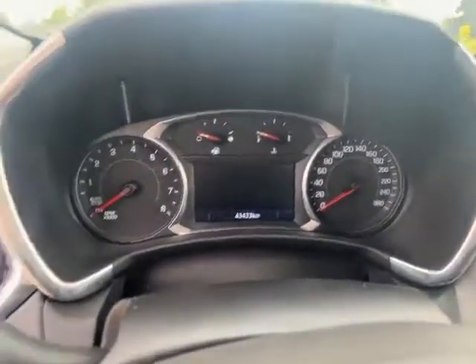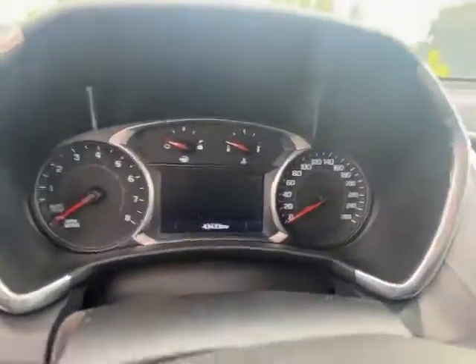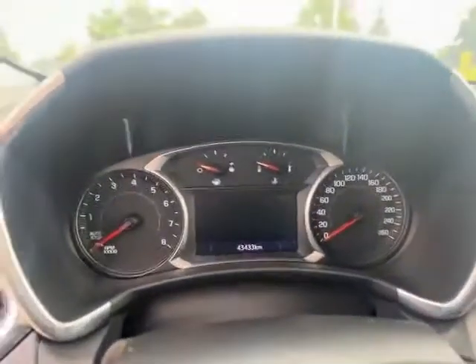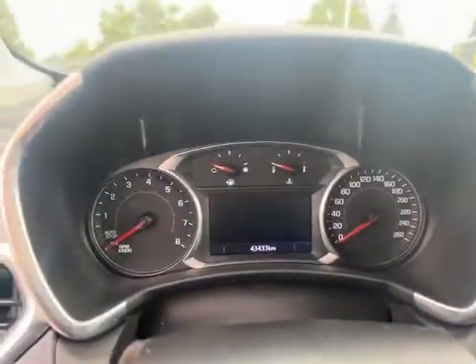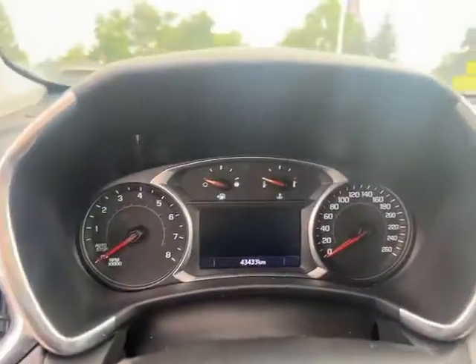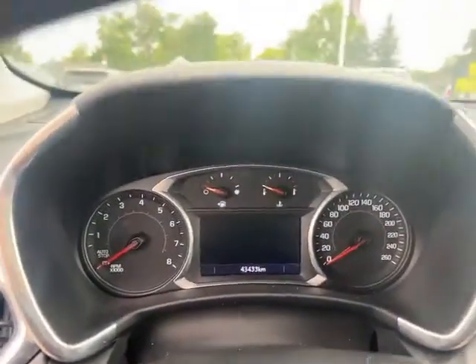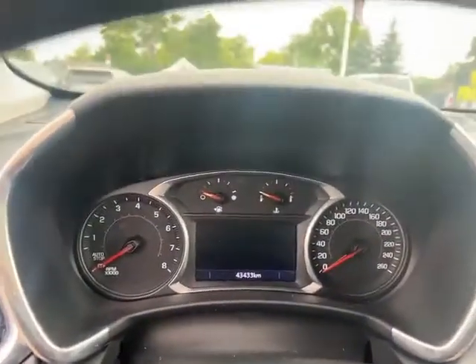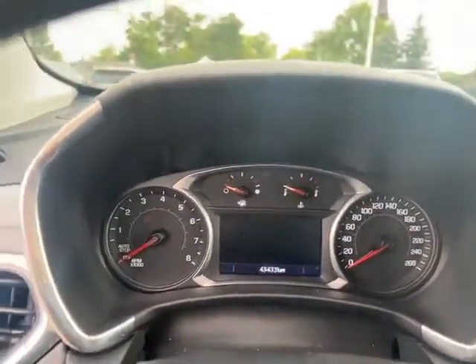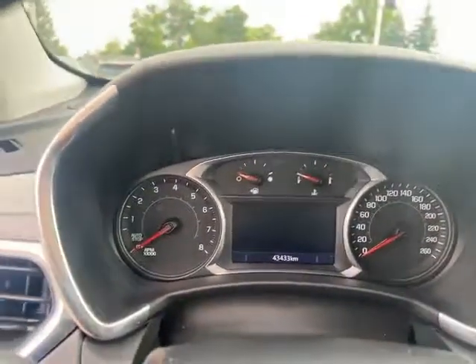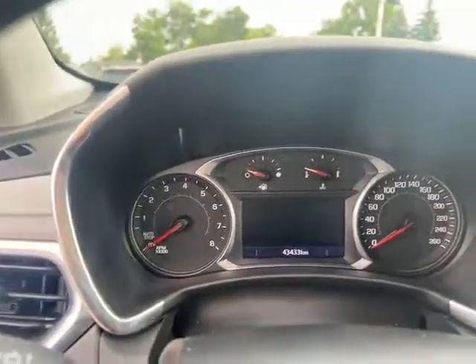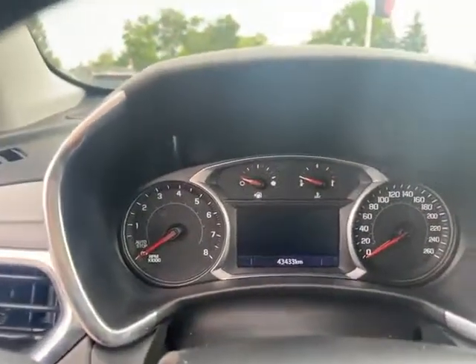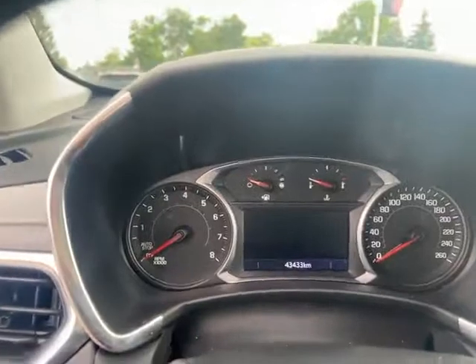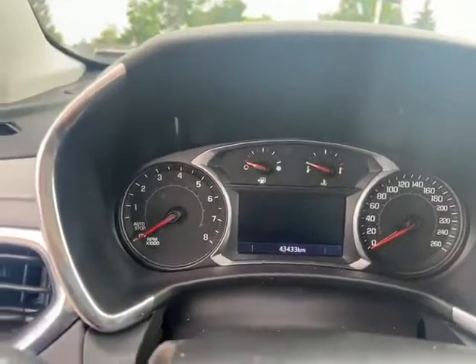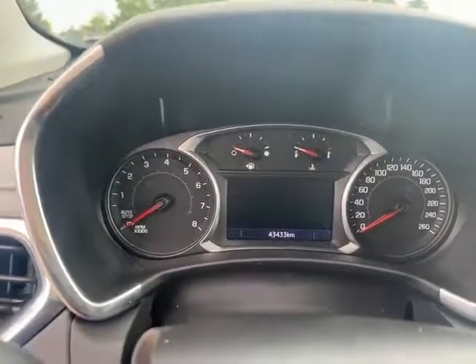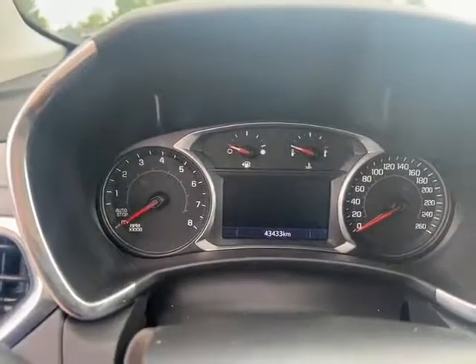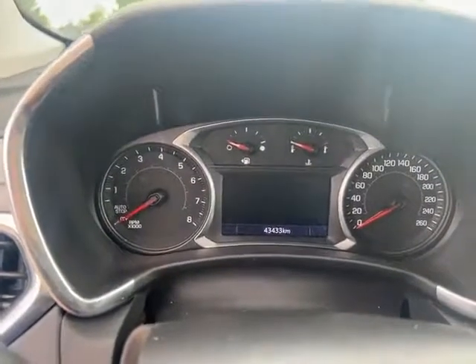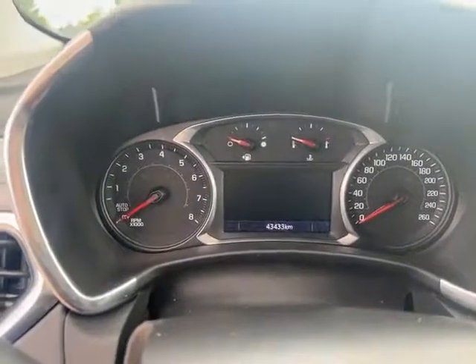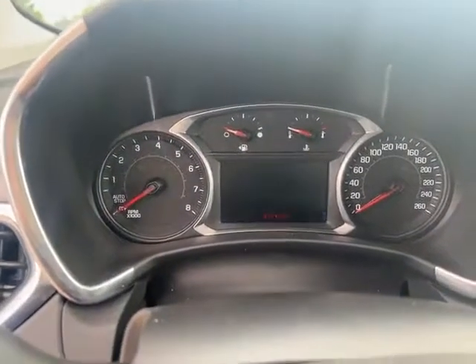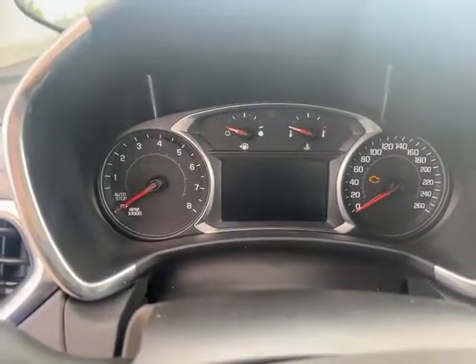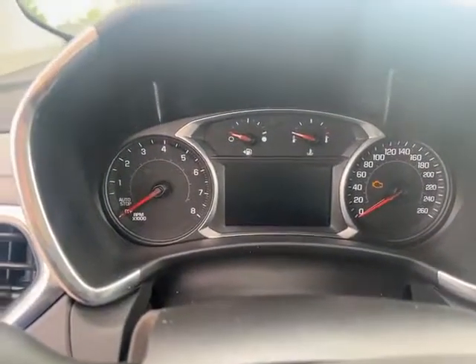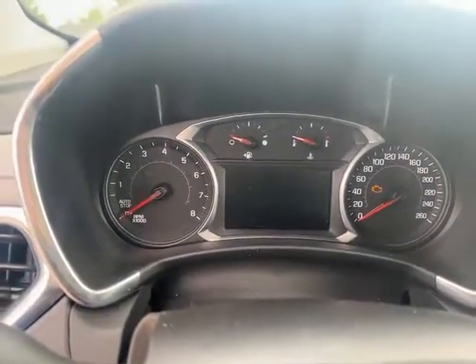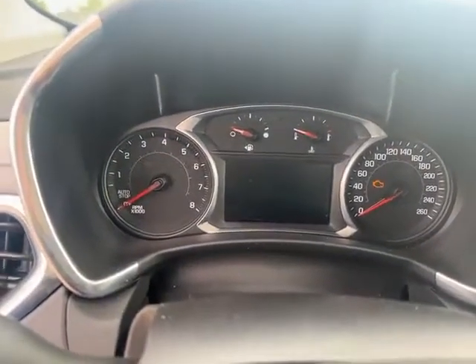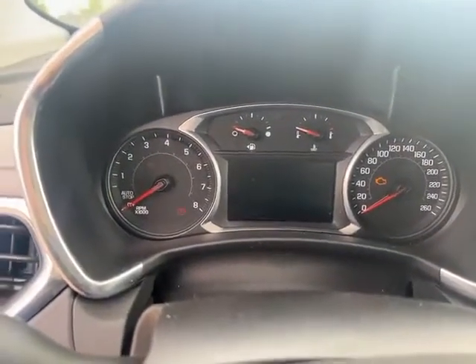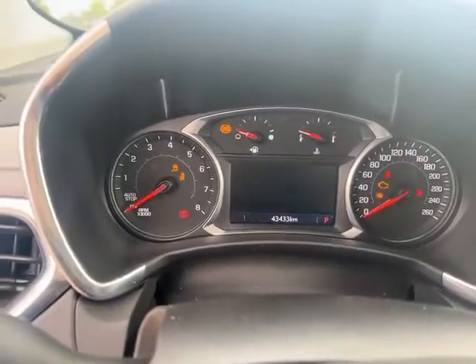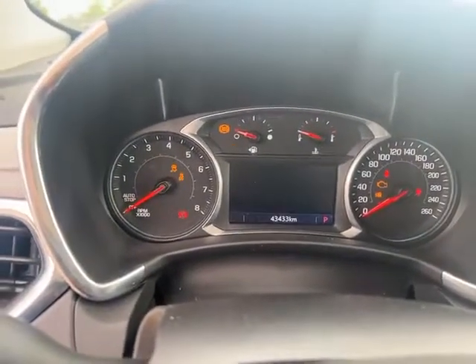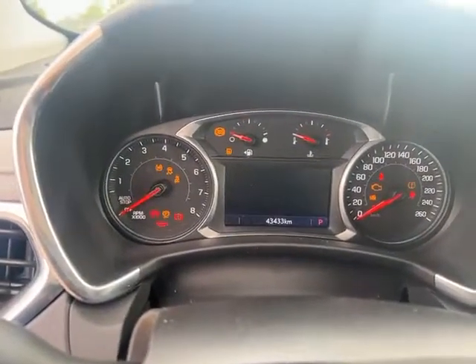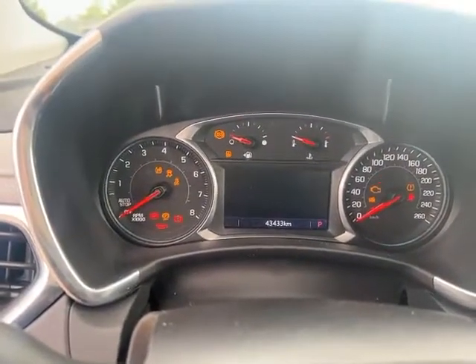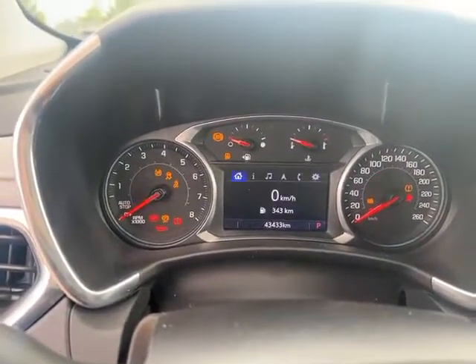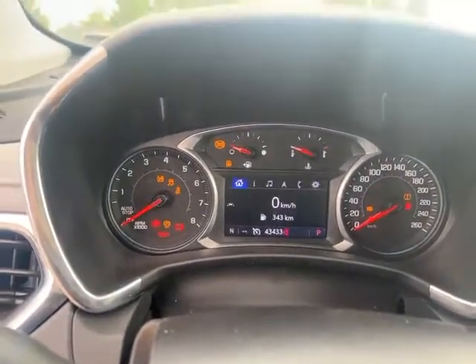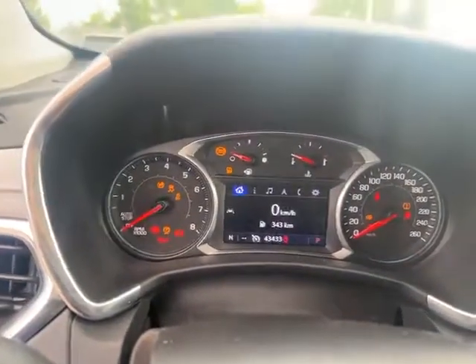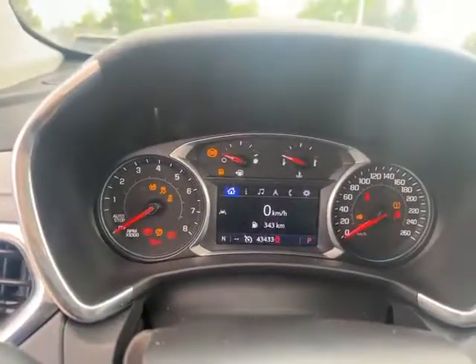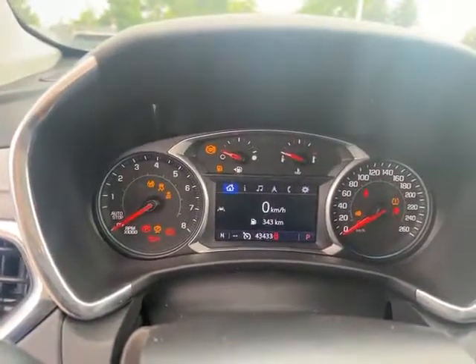I'll give her a start up. There's forty-three thousand four hundred and thirty-three kilometers on it.